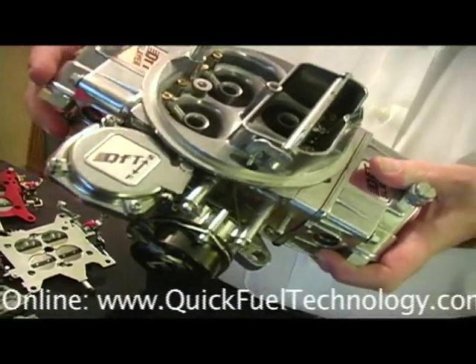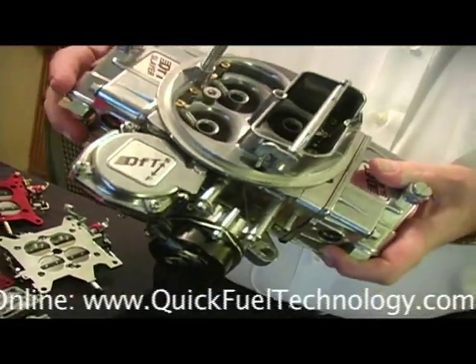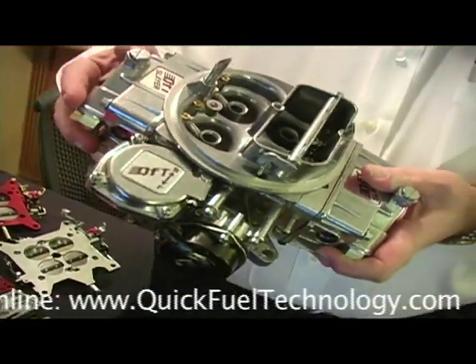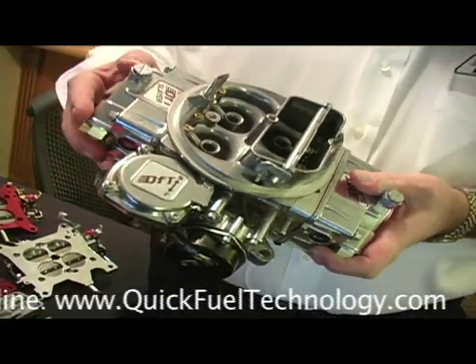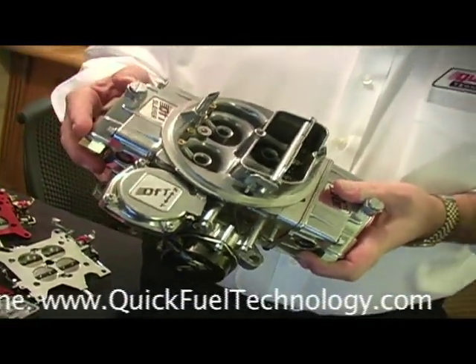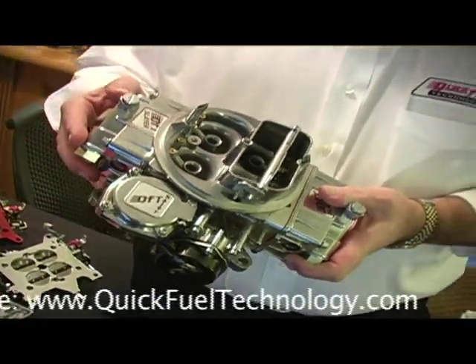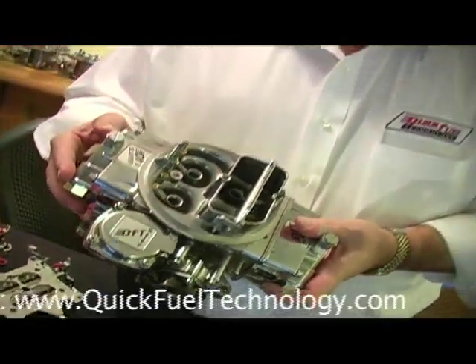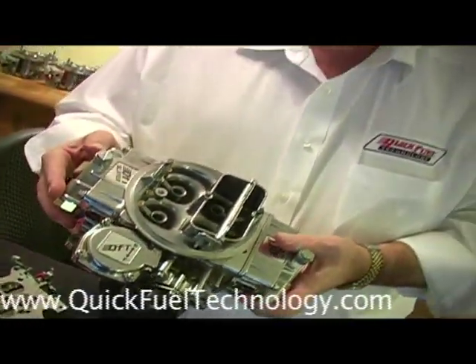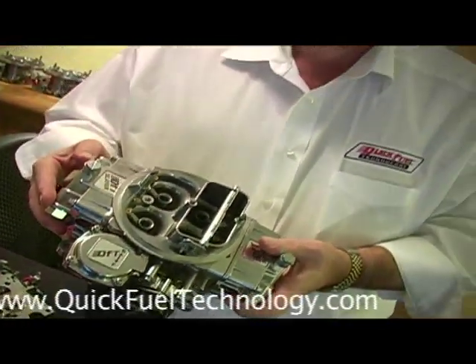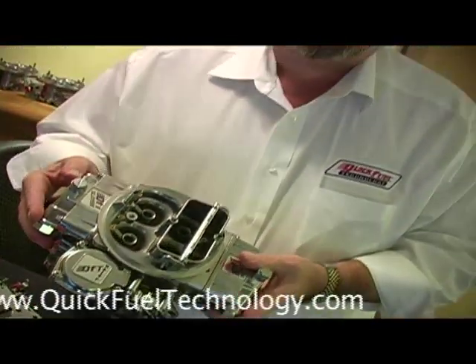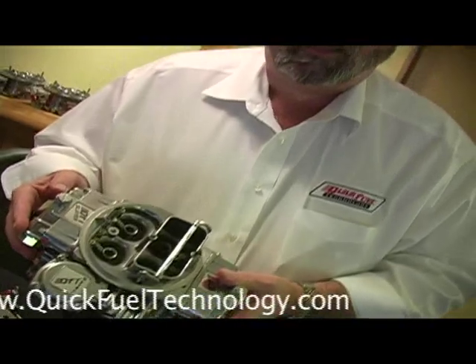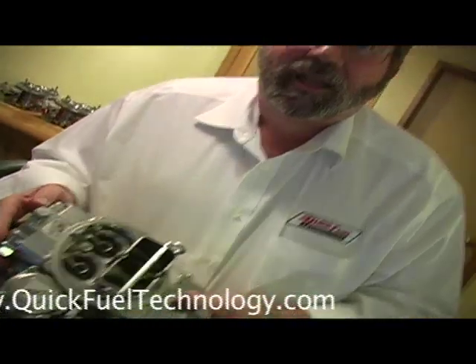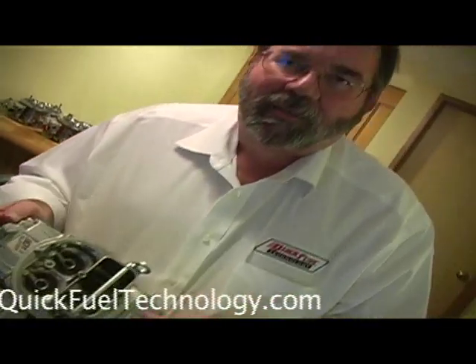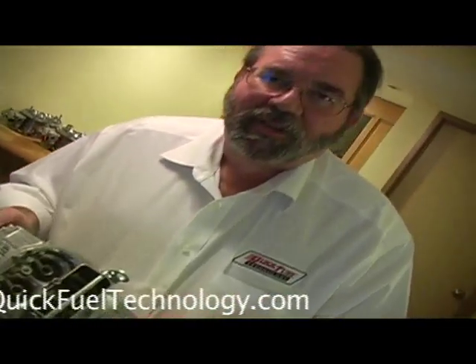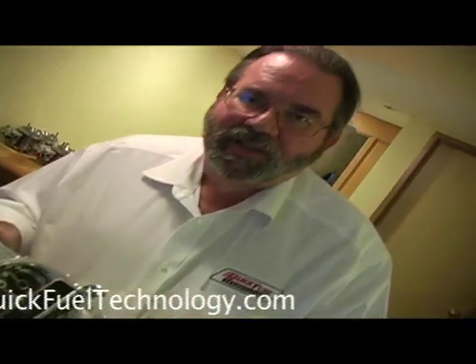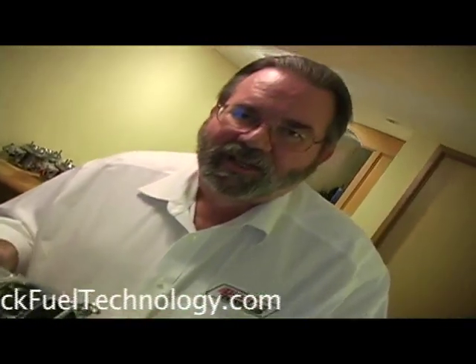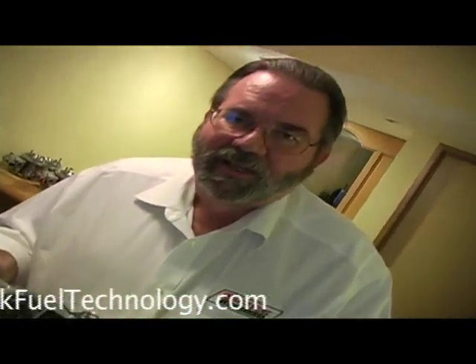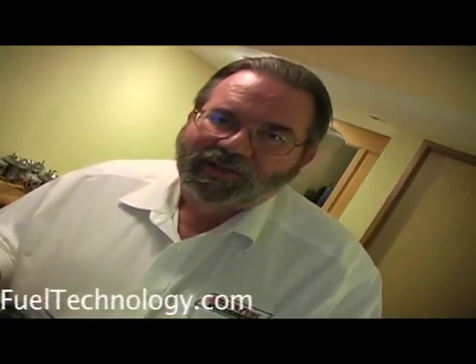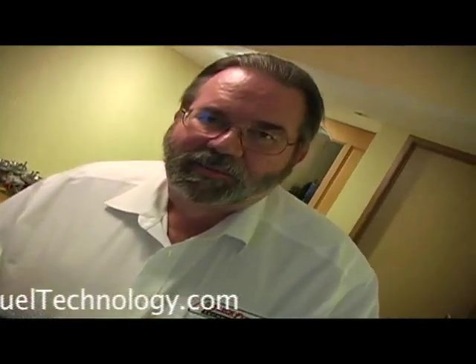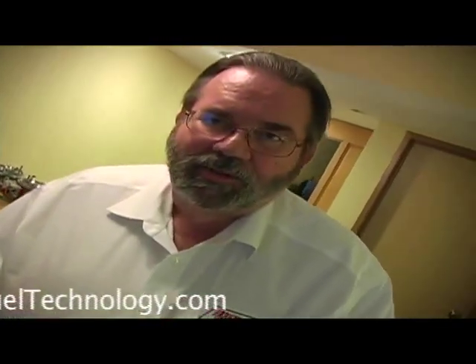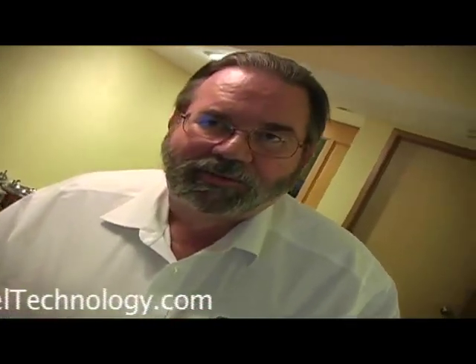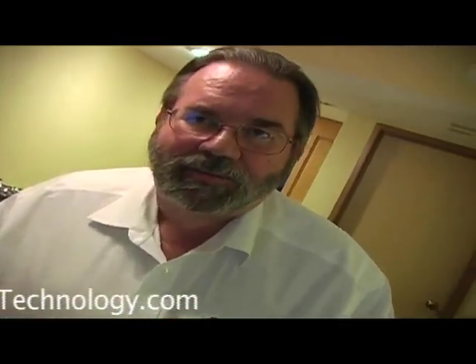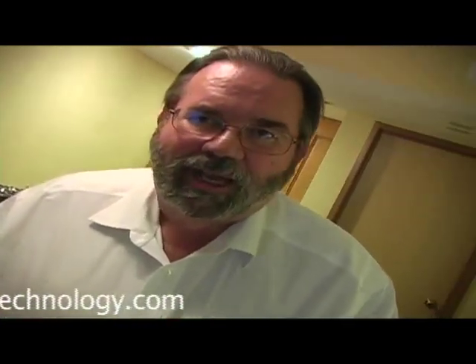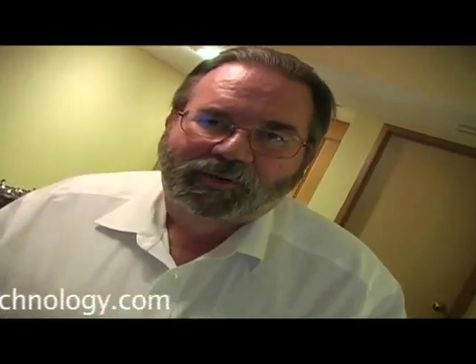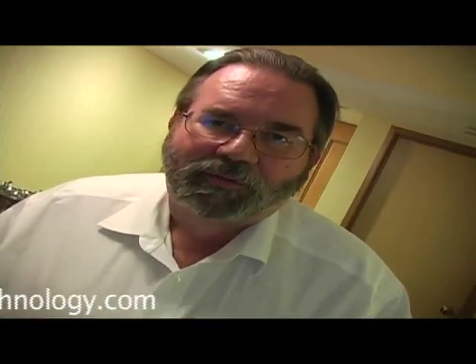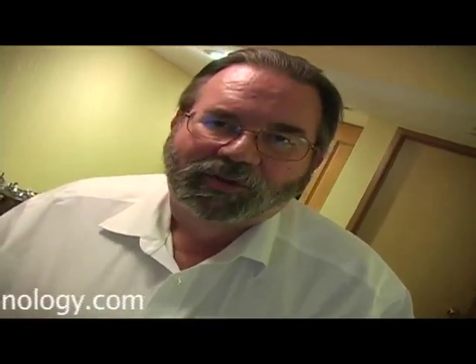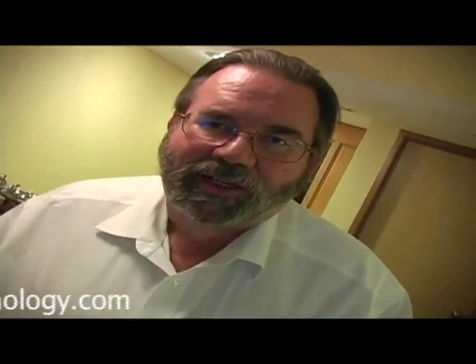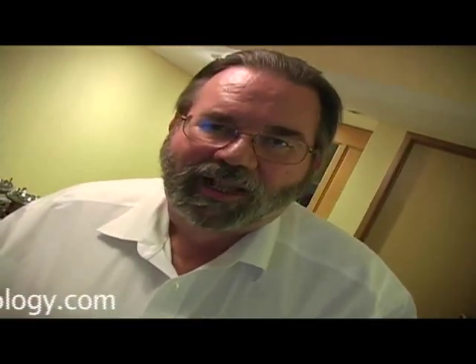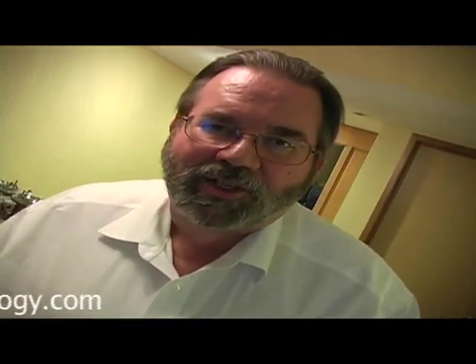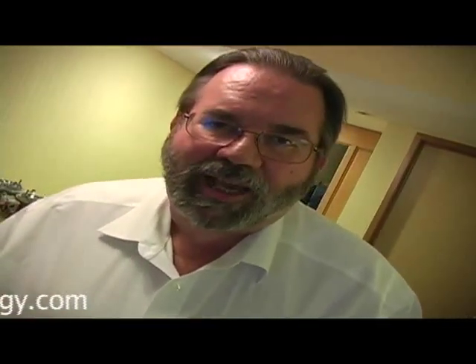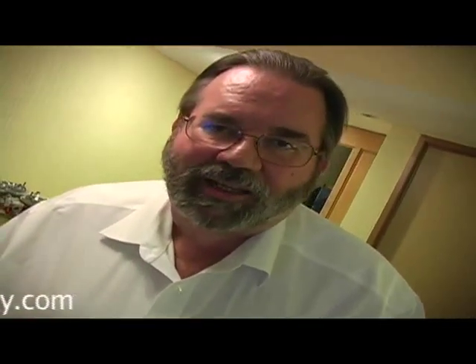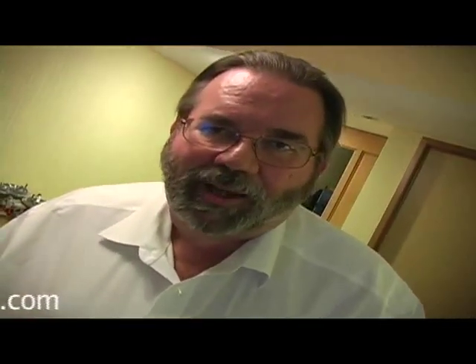If you want more information, come visit us at www.quickfueltechnology.com.